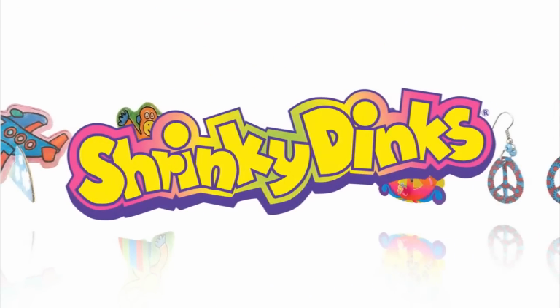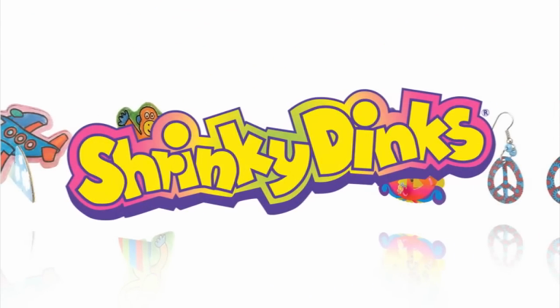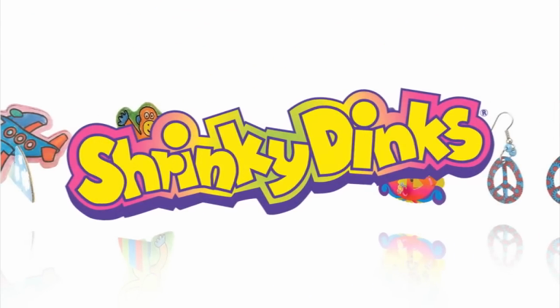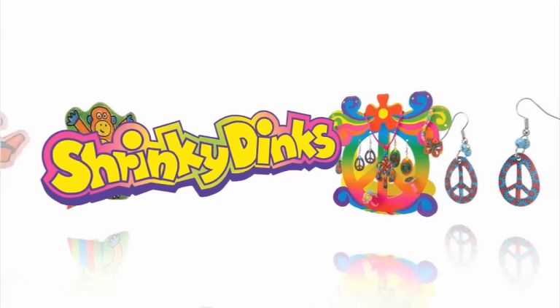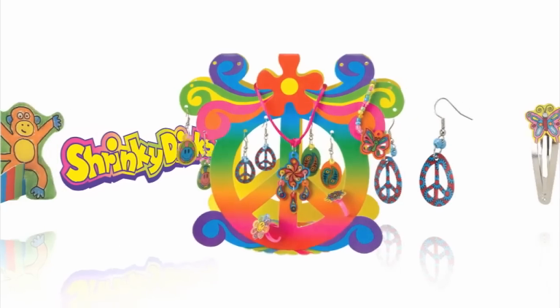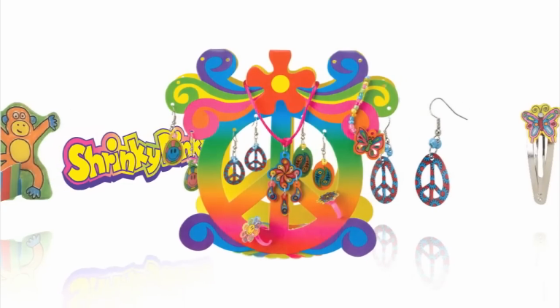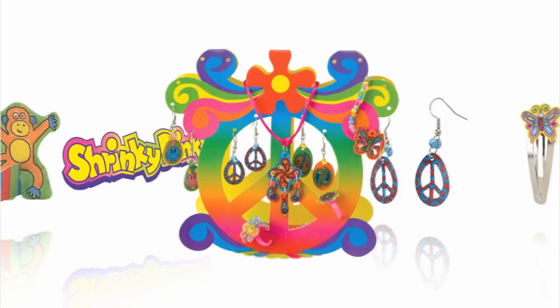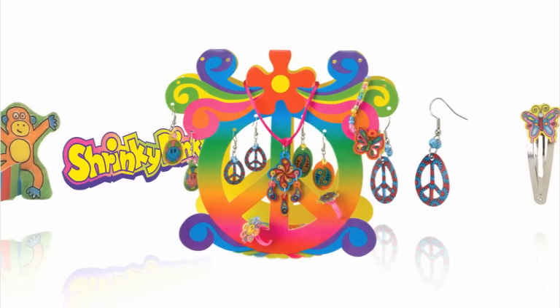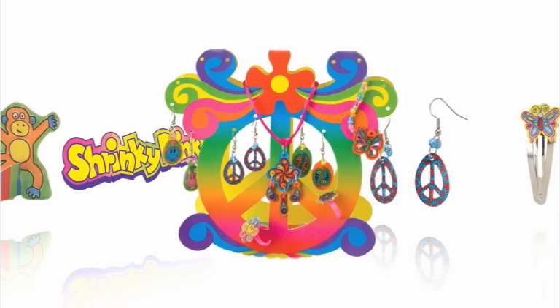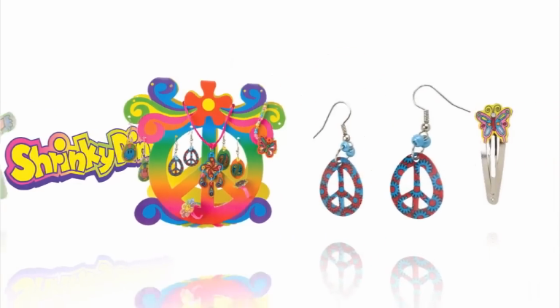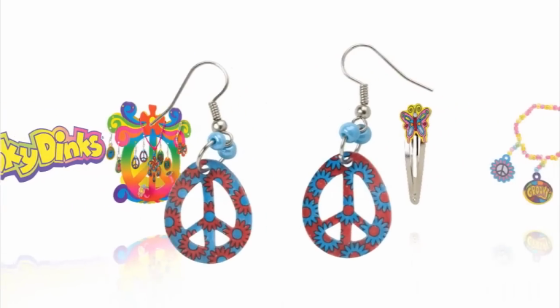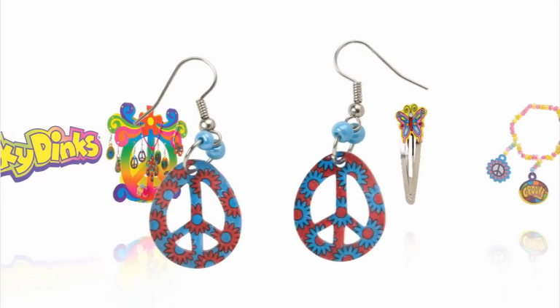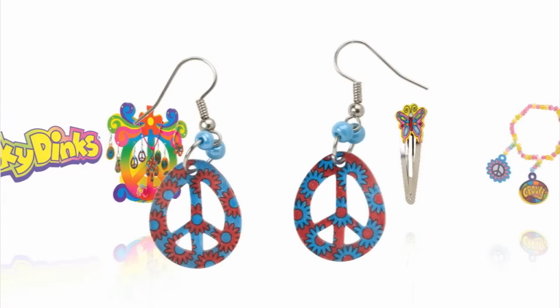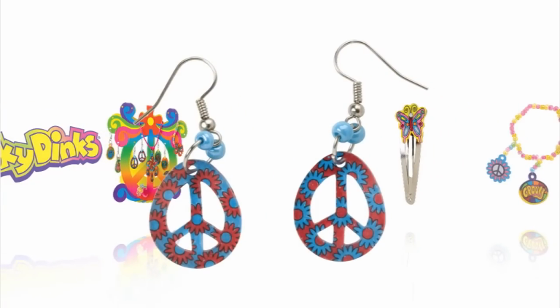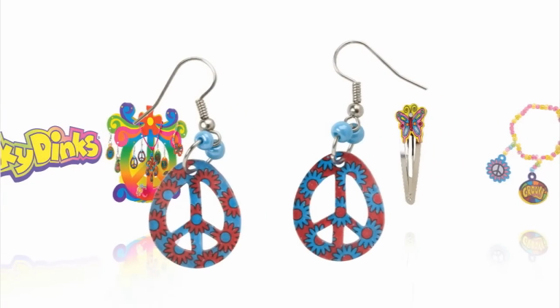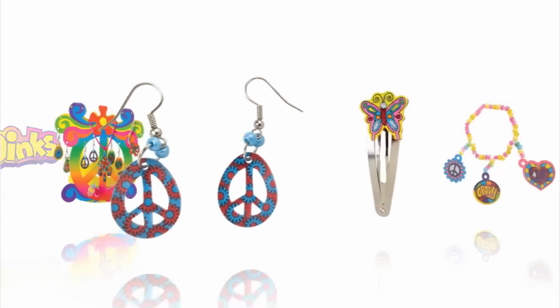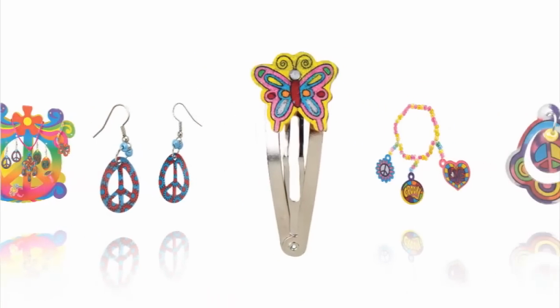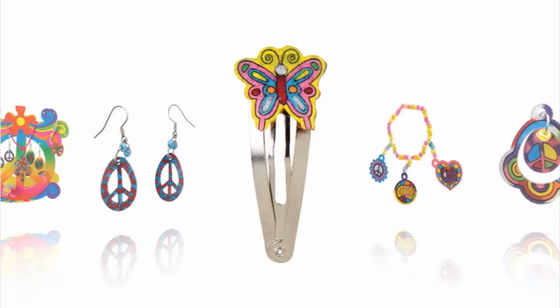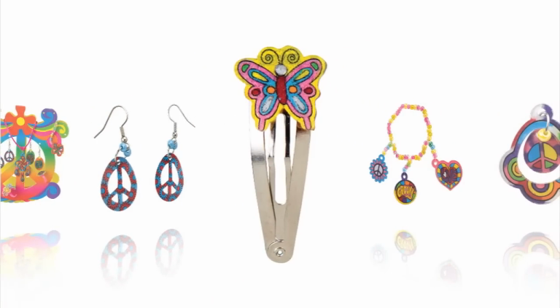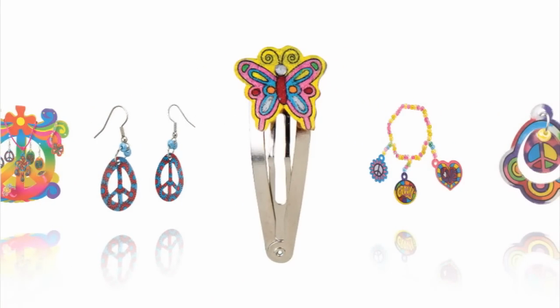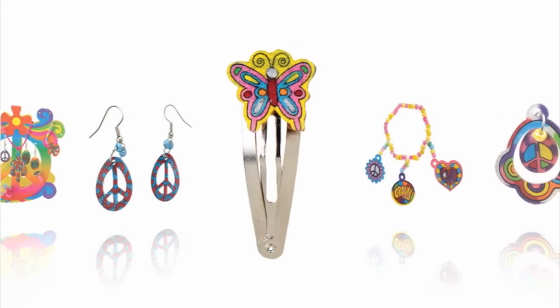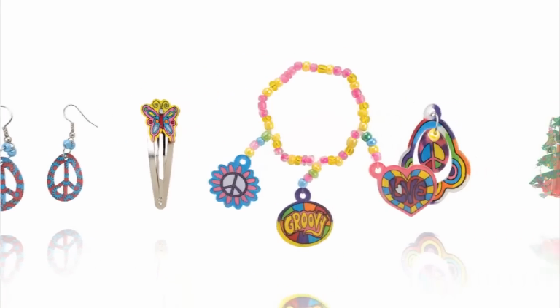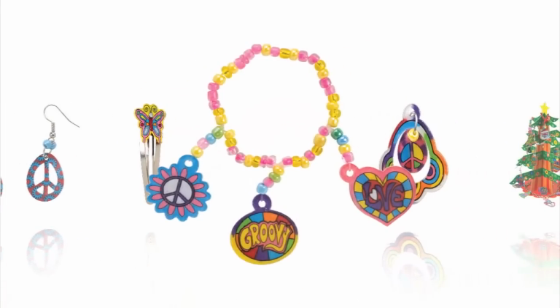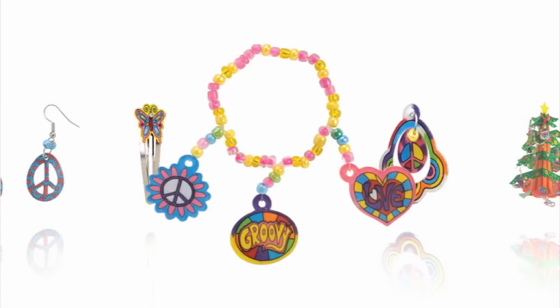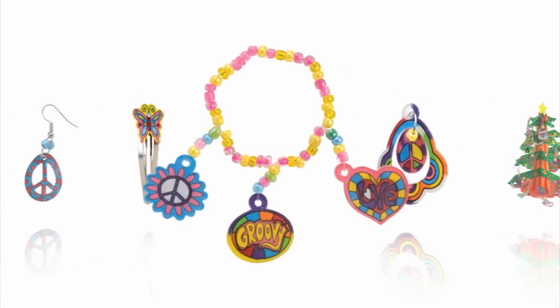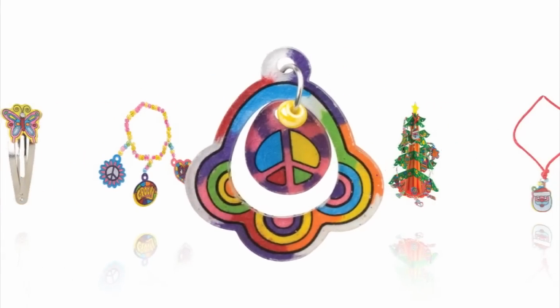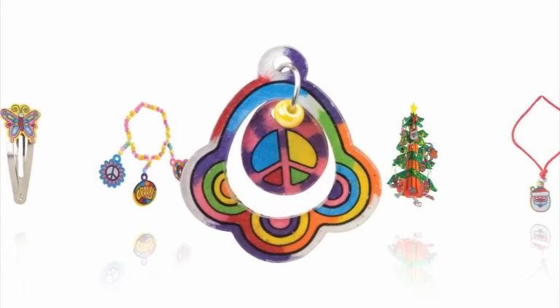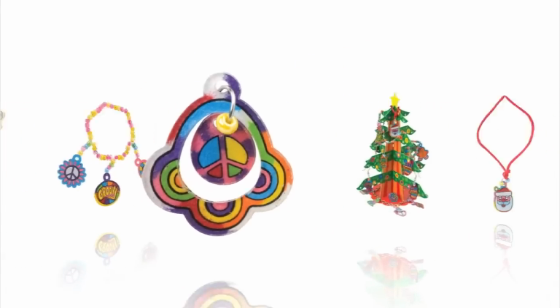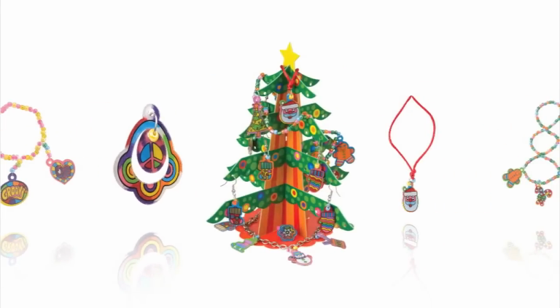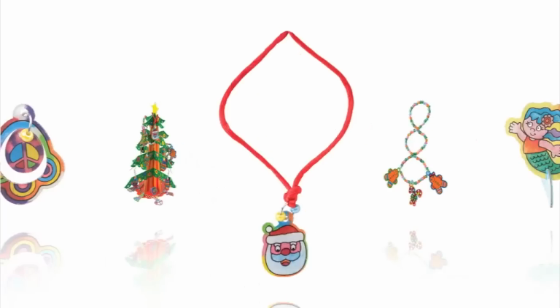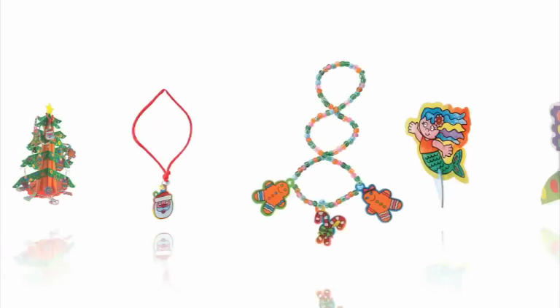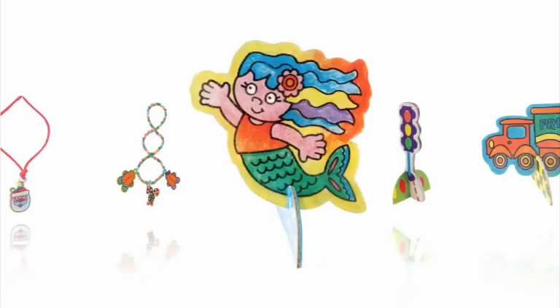Wow! Look at all the amazing things you can make out of Shrinky Dinks! The incredible, shrinkable plastic!